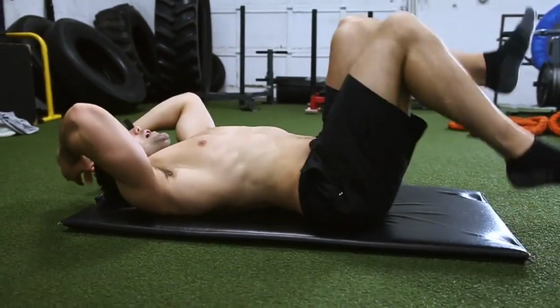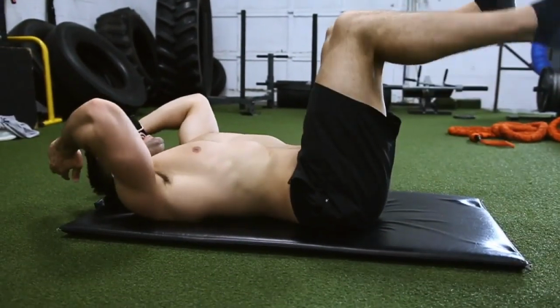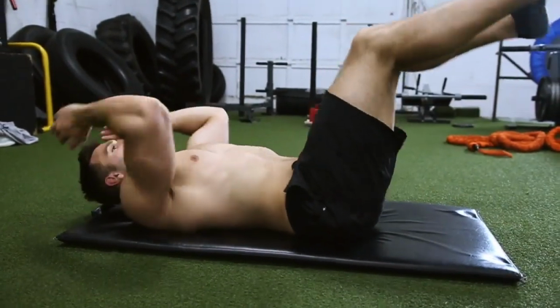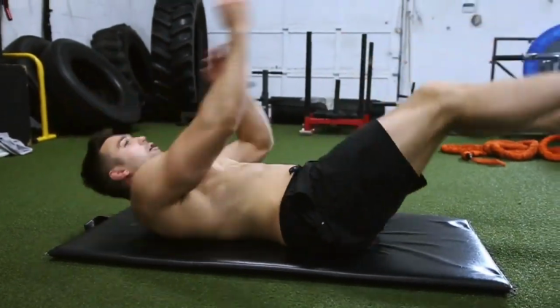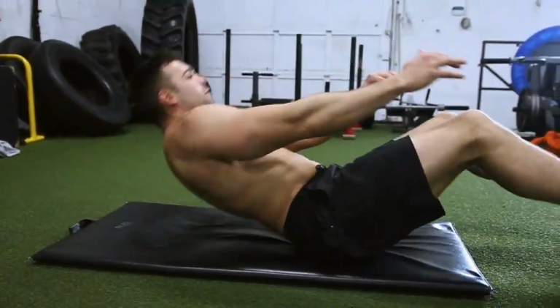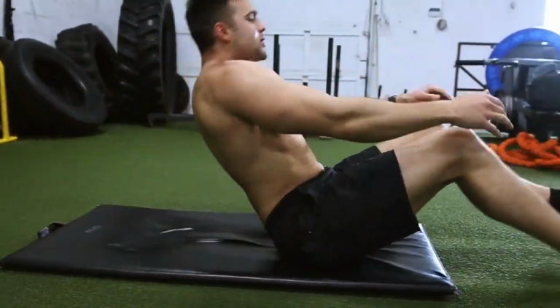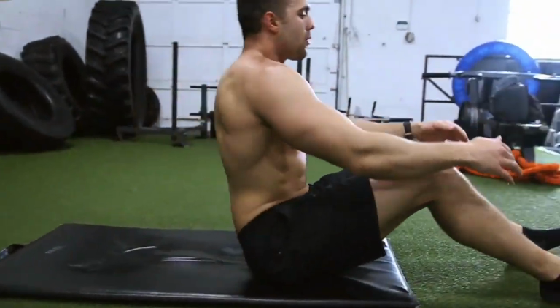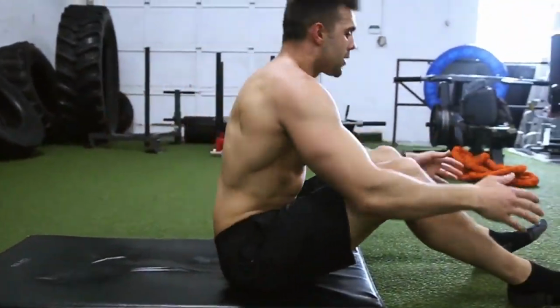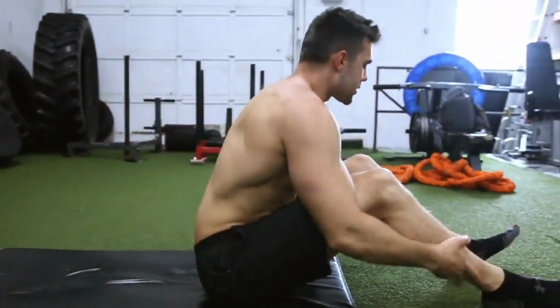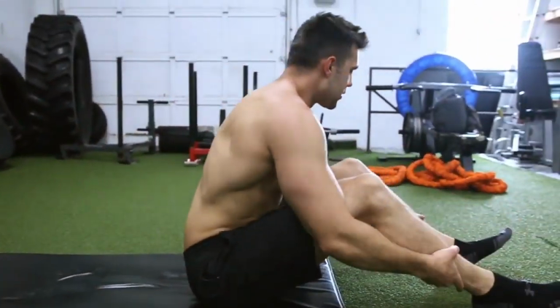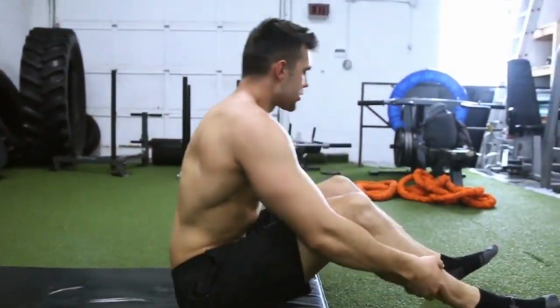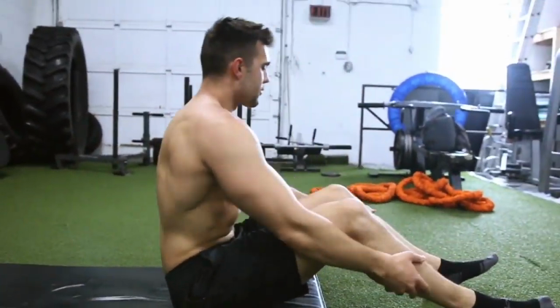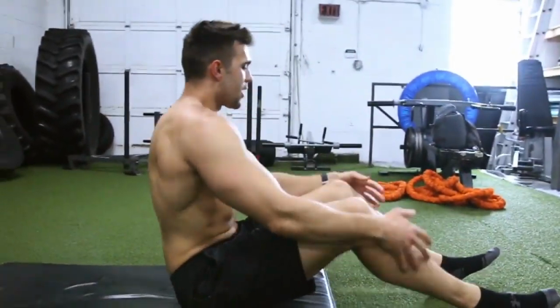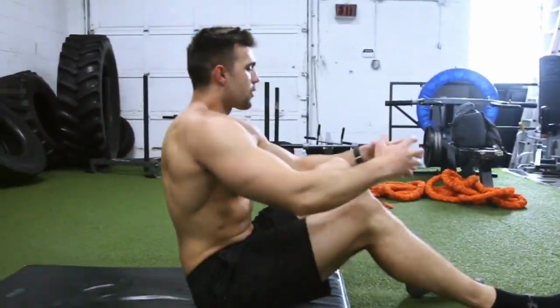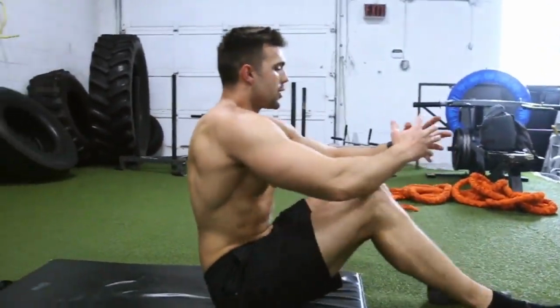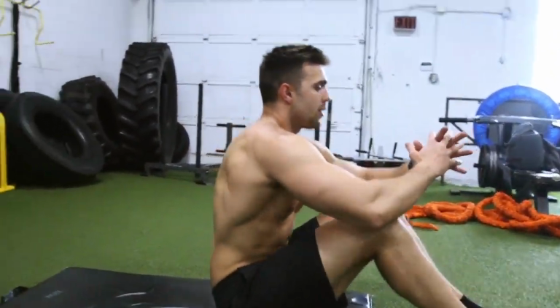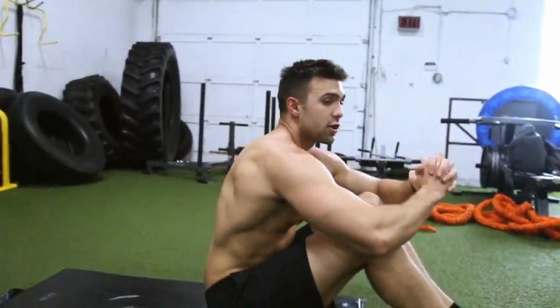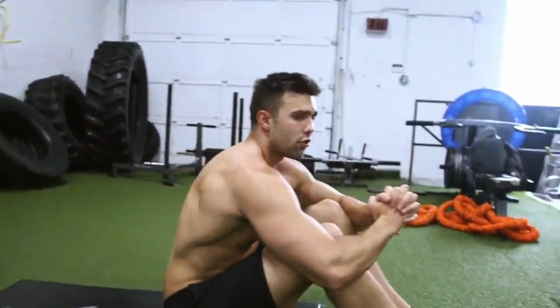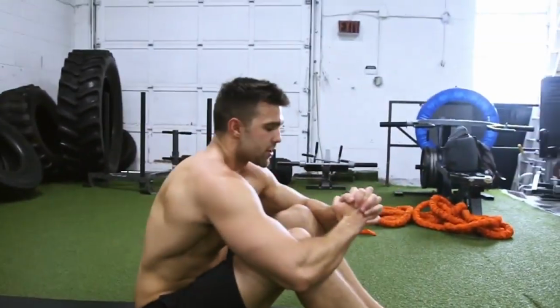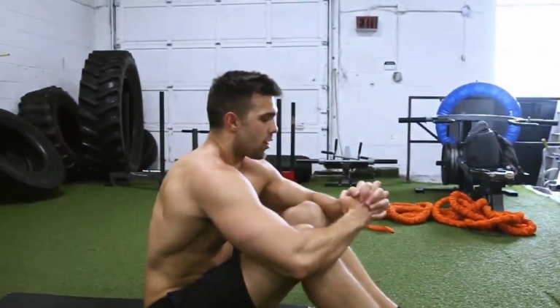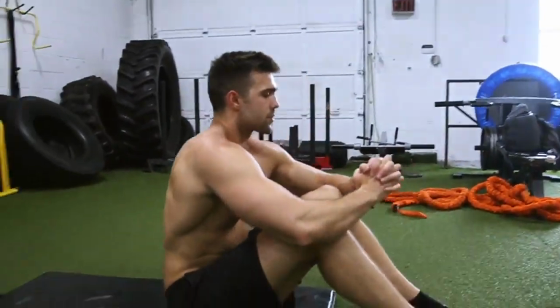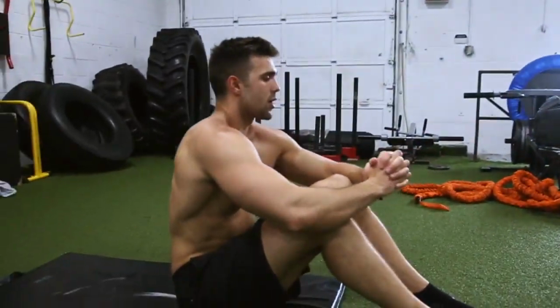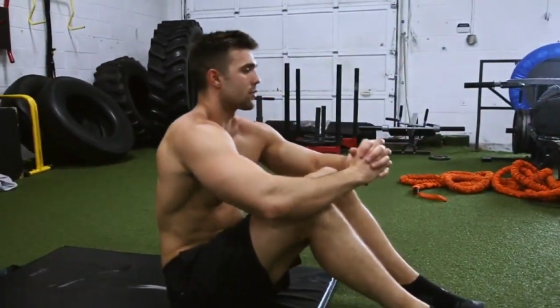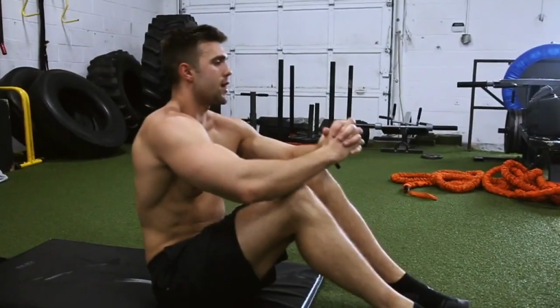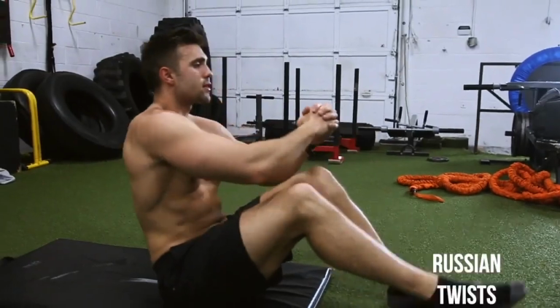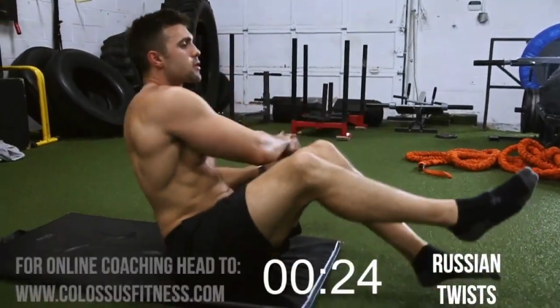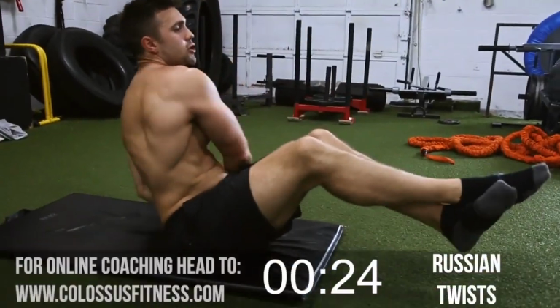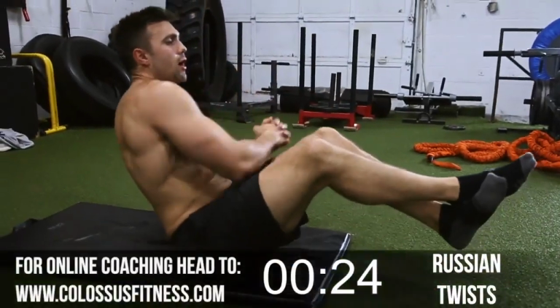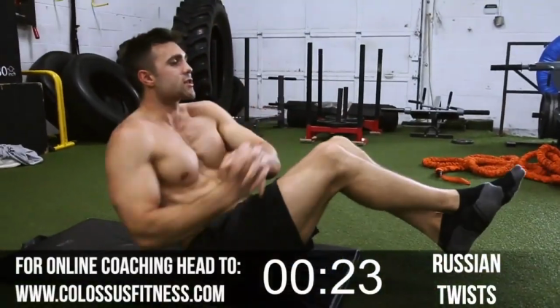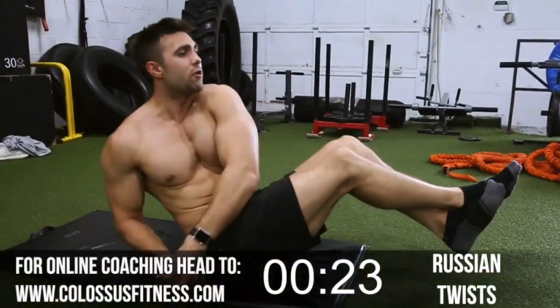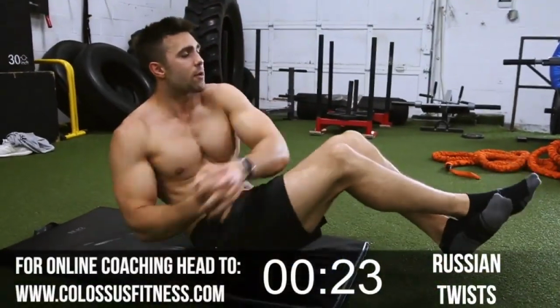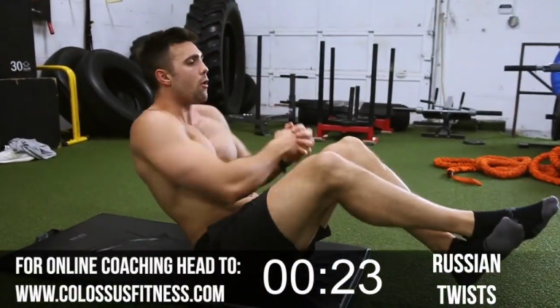All right, up we go — into the obliques. You've got this right angle here, you're gonna cross your arms, cross your legs, touch the ground. Let's go. Here we go.